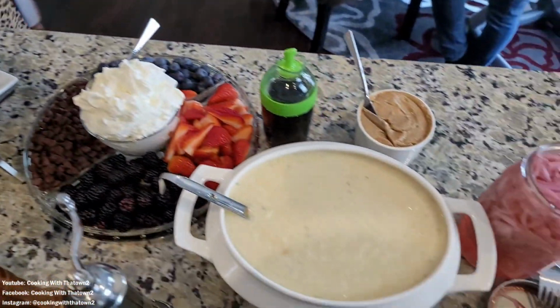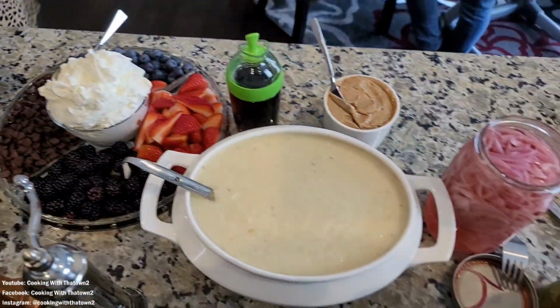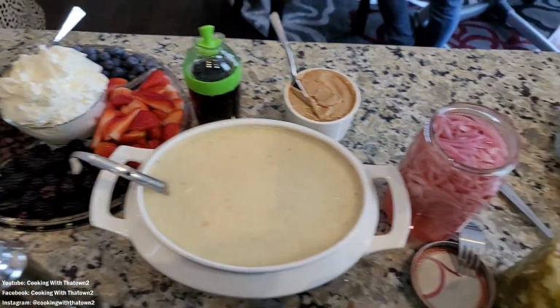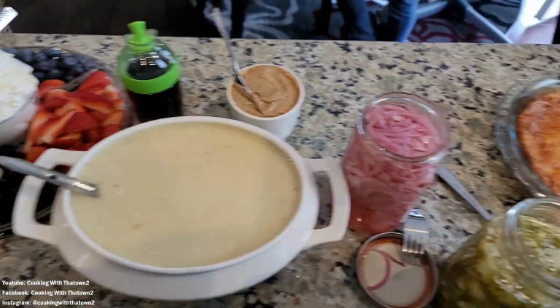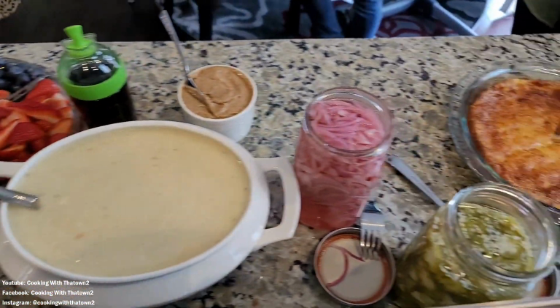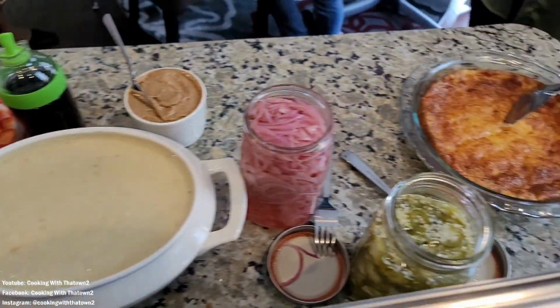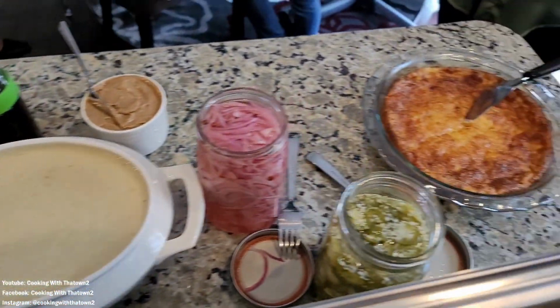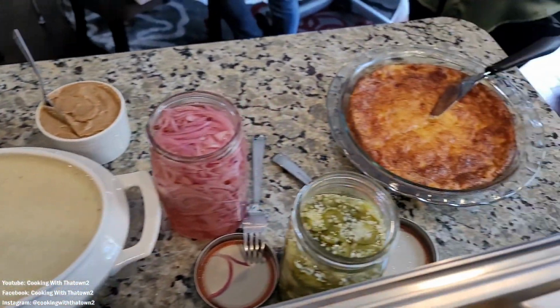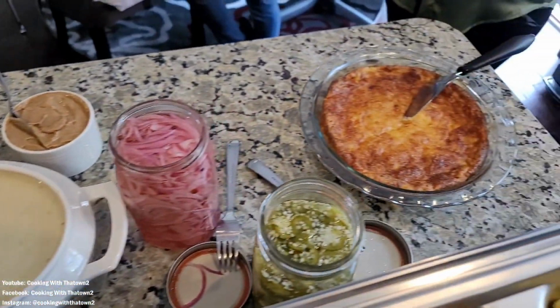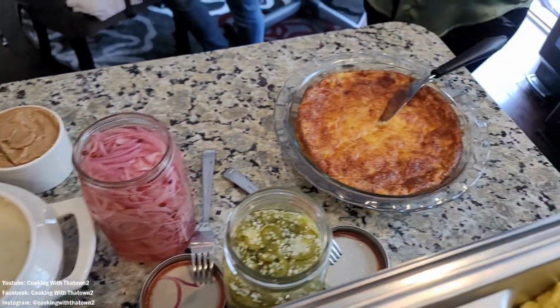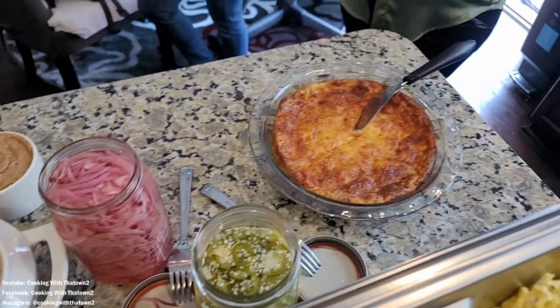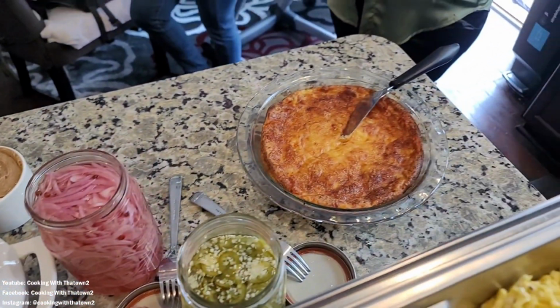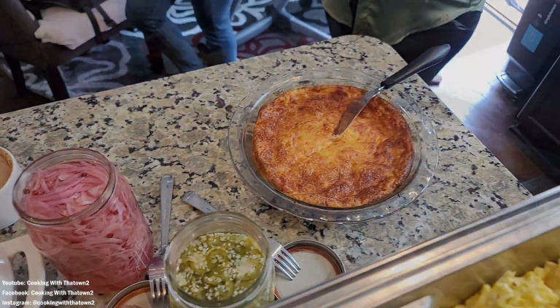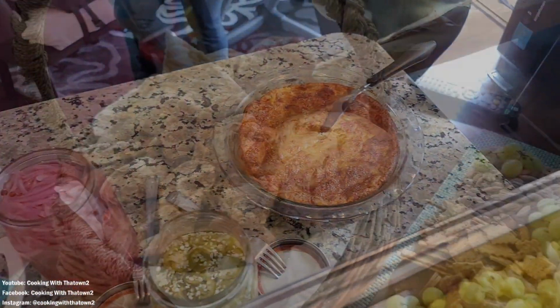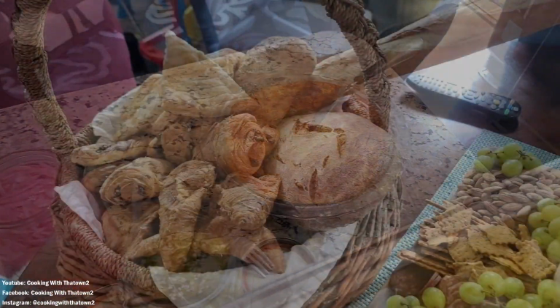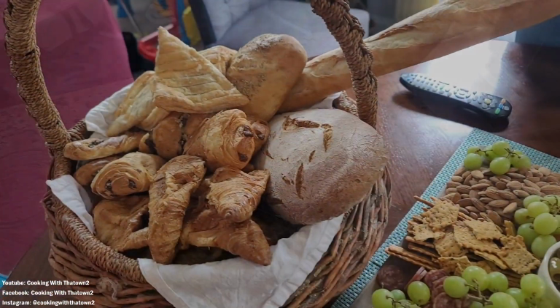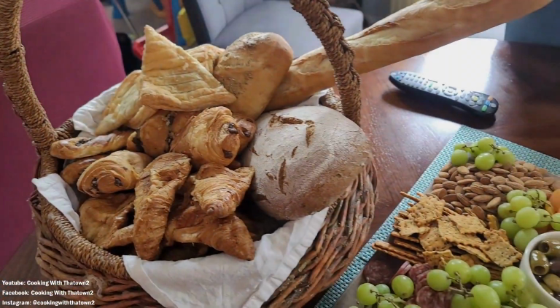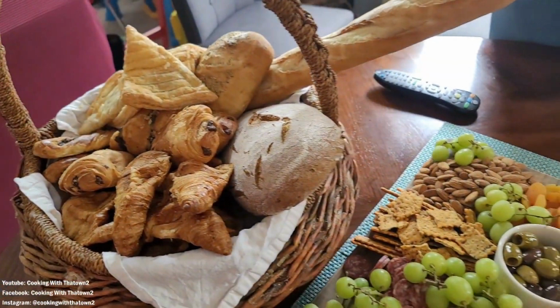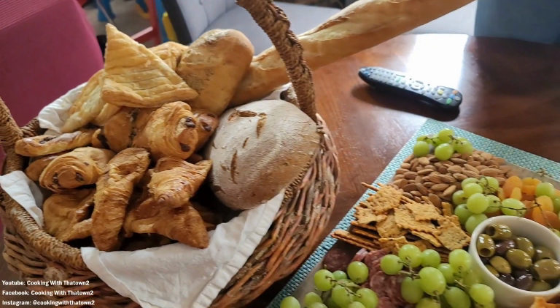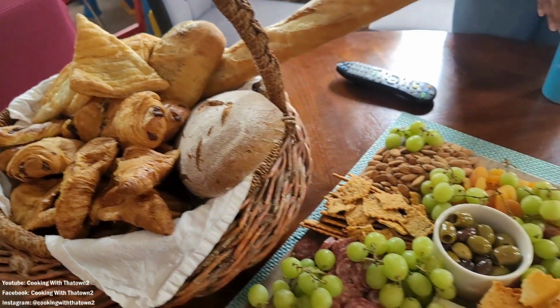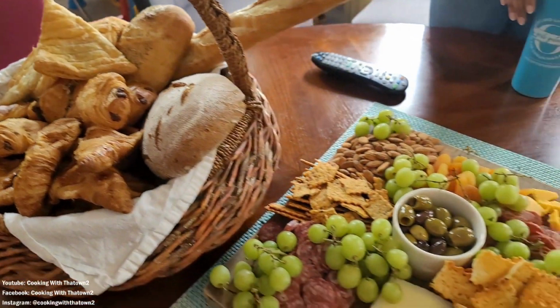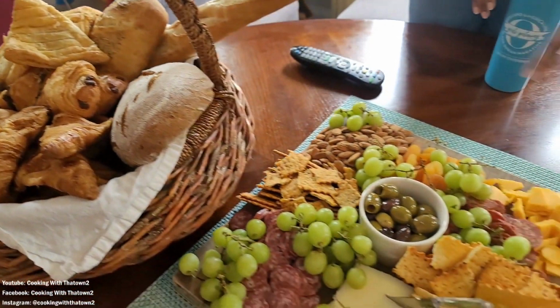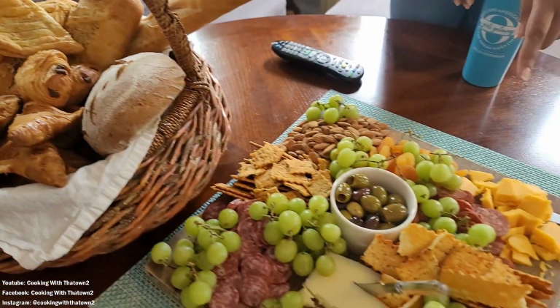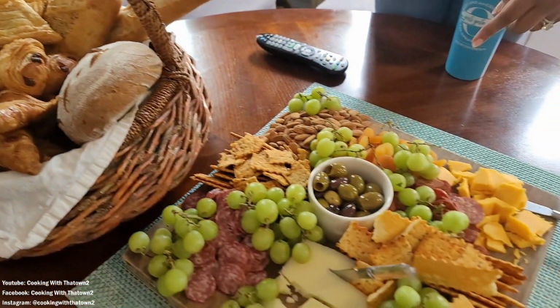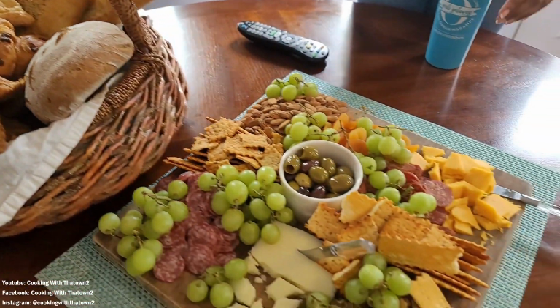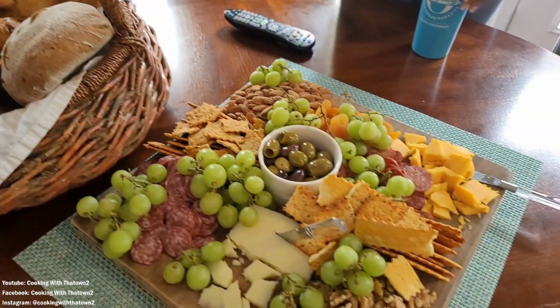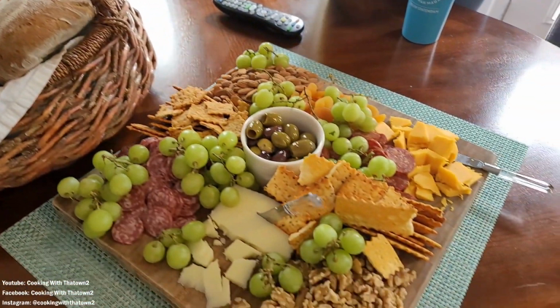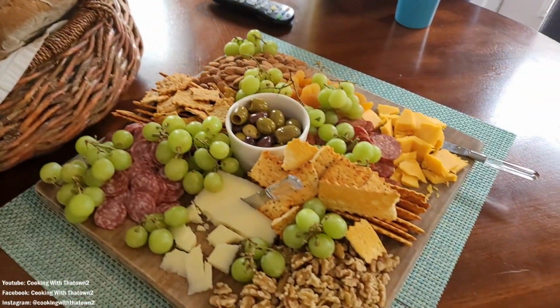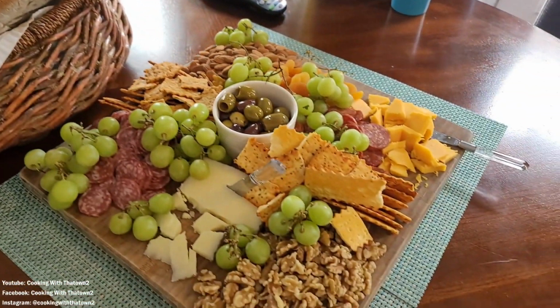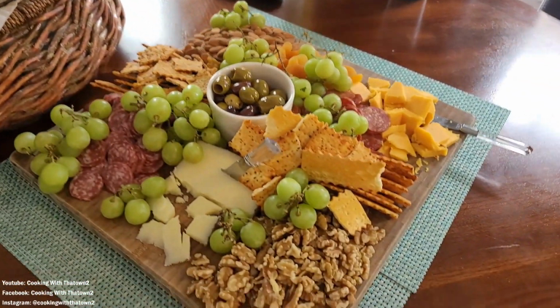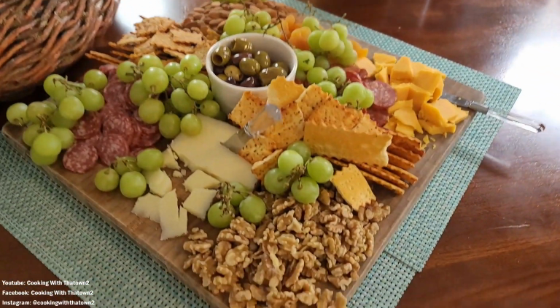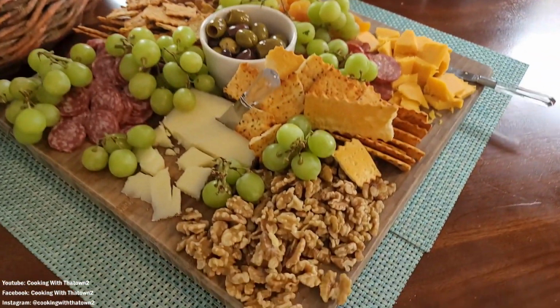Enjoy this recipe, guys. Please like, share, and subscribe. I'll see you guys in the next video. All ingredients and directions are listed in the description box below each video. And as always, thank you guys for watching.